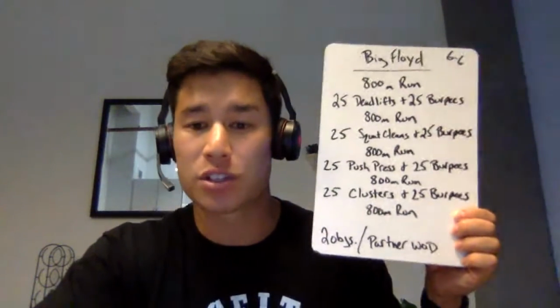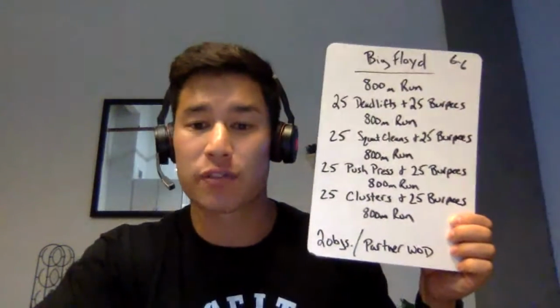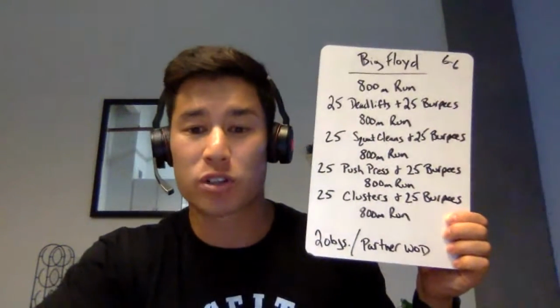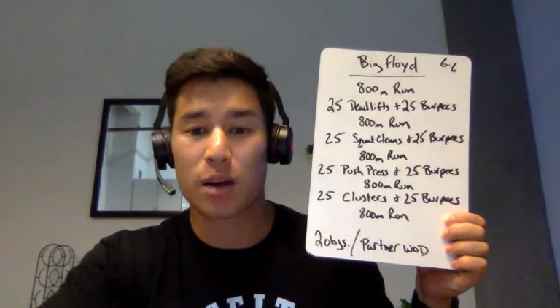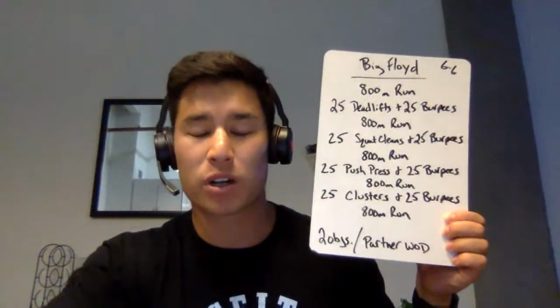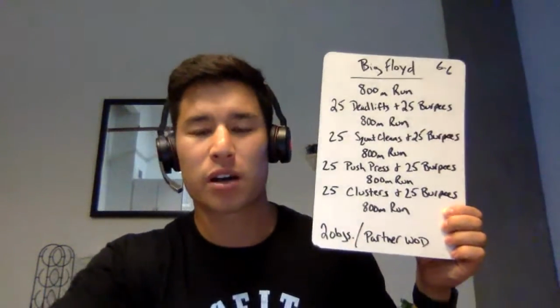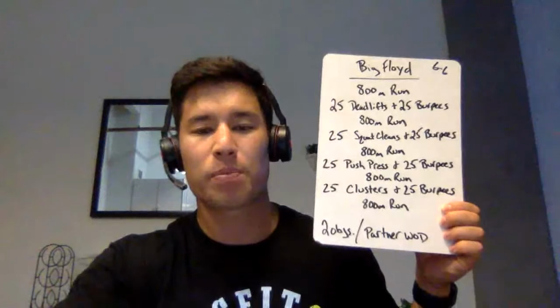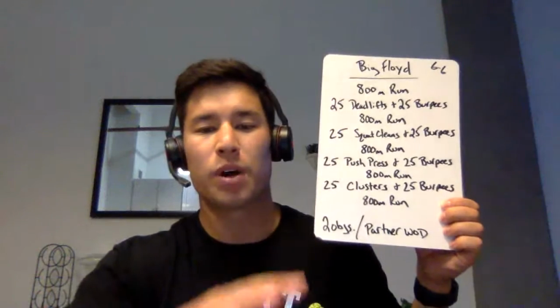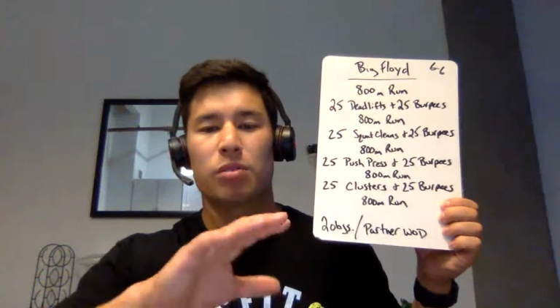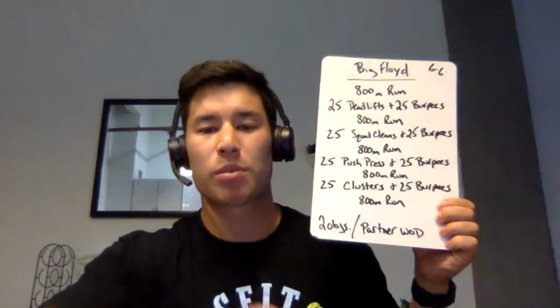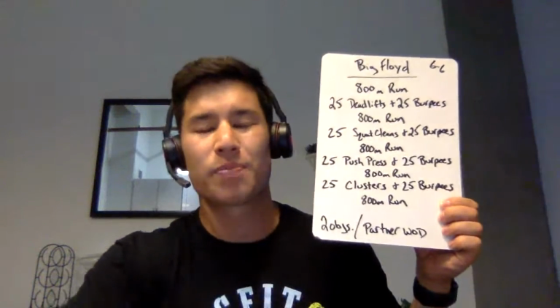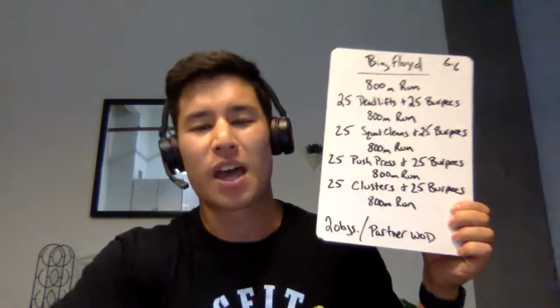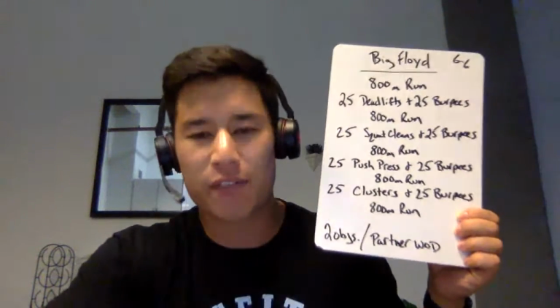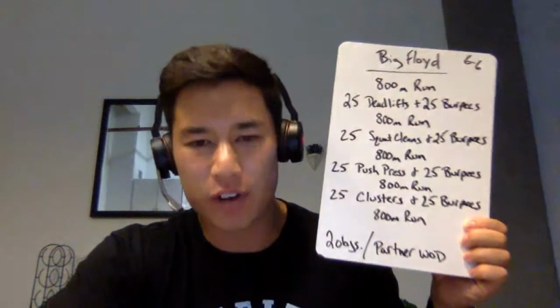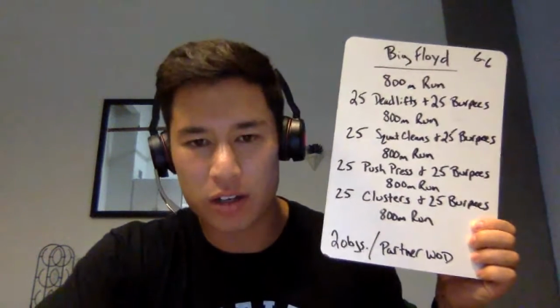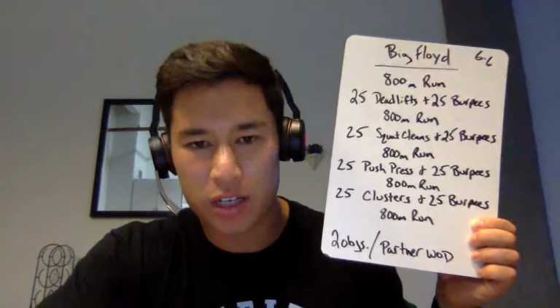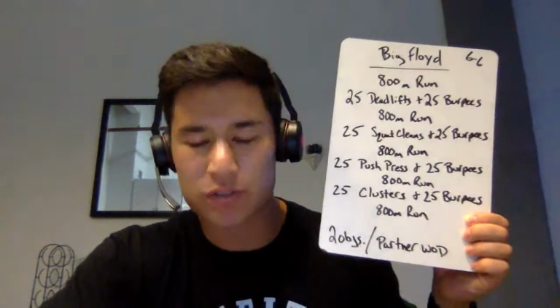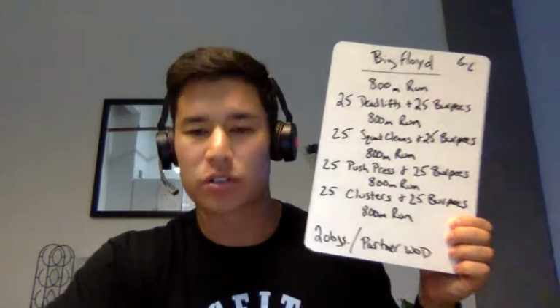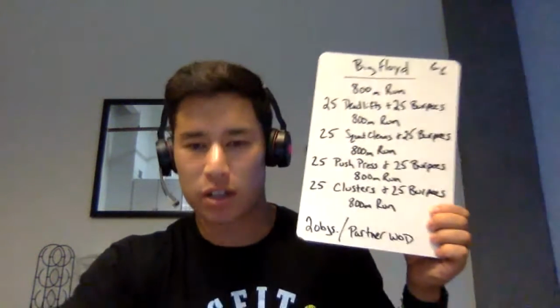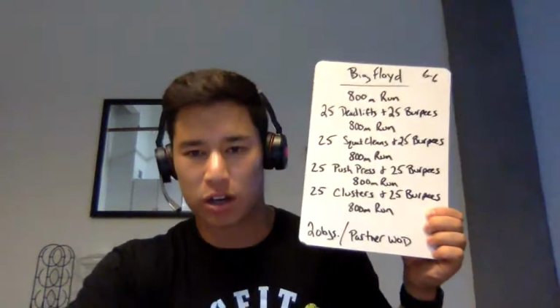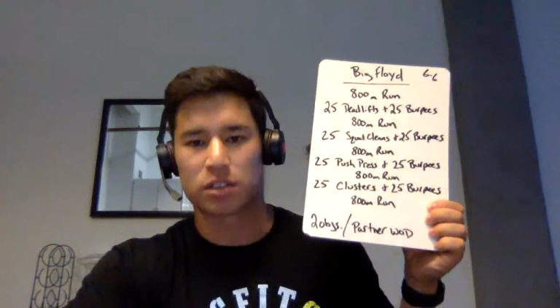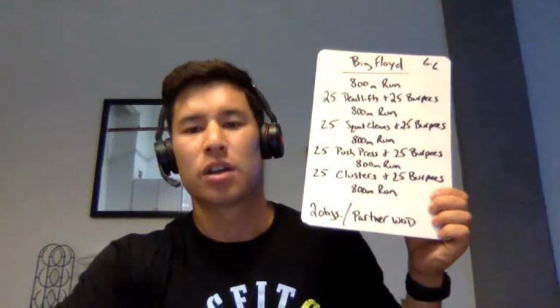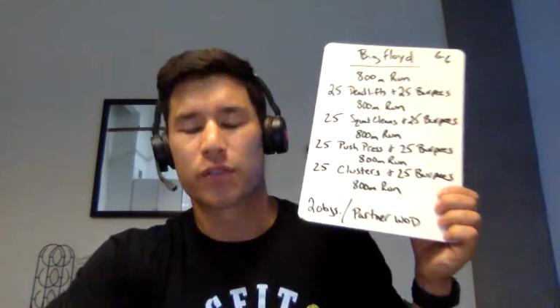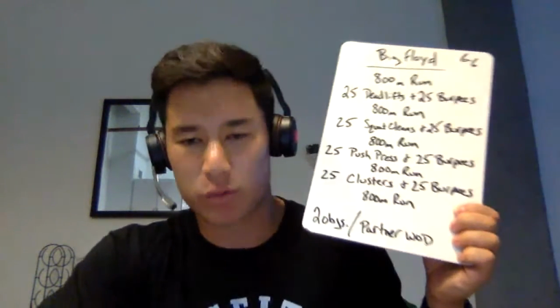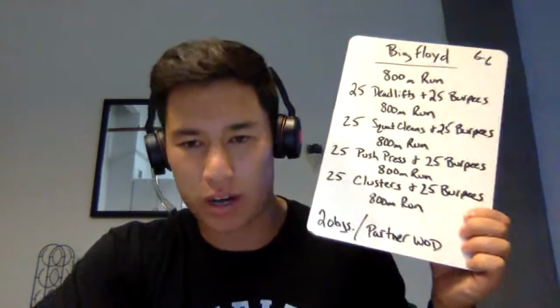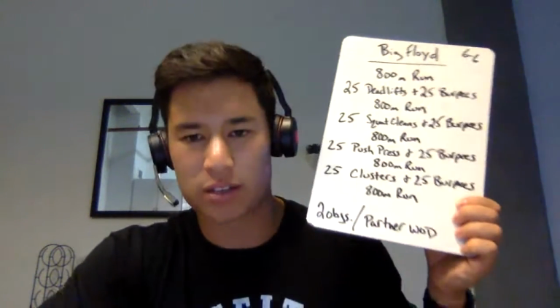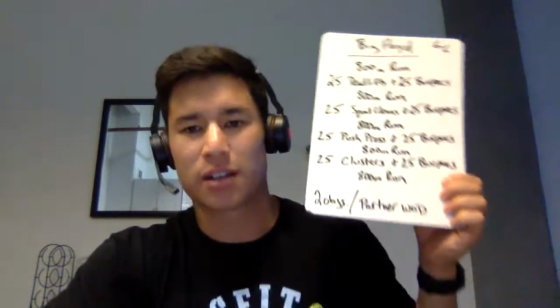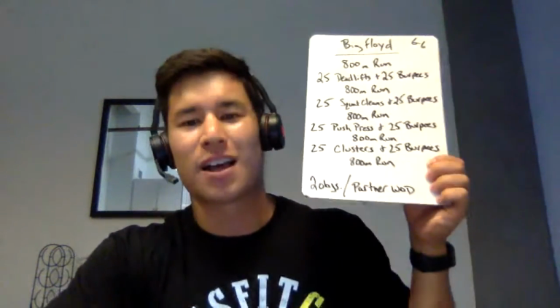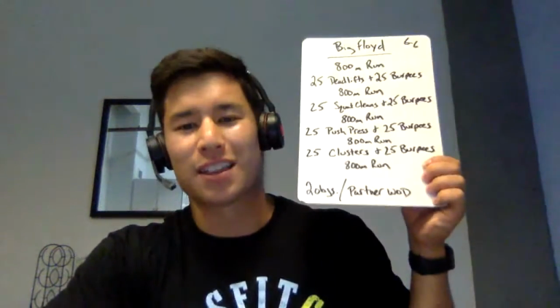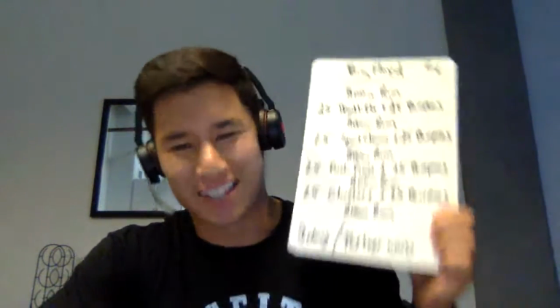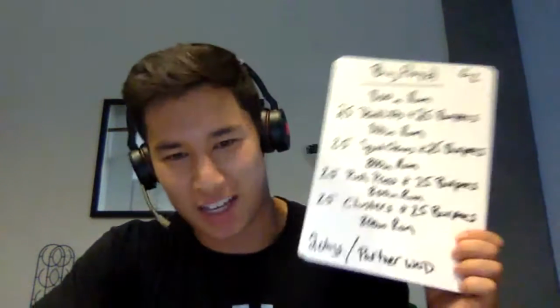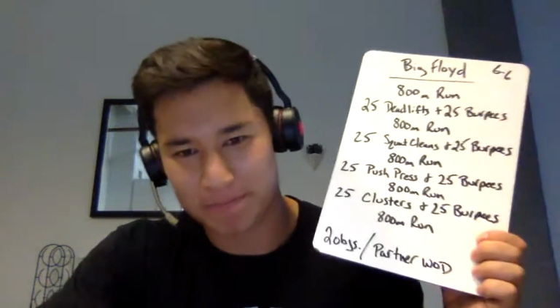This is a for-time workout, but remember, have fun. It's for a great cause and for awareness — let's get it.